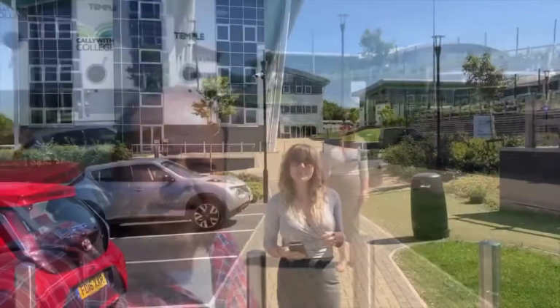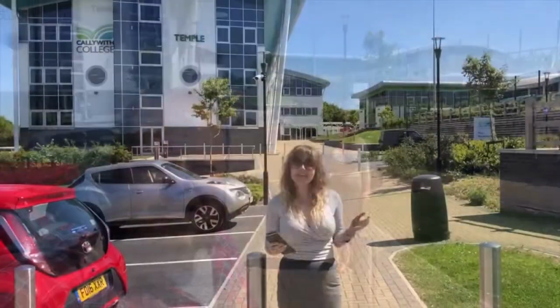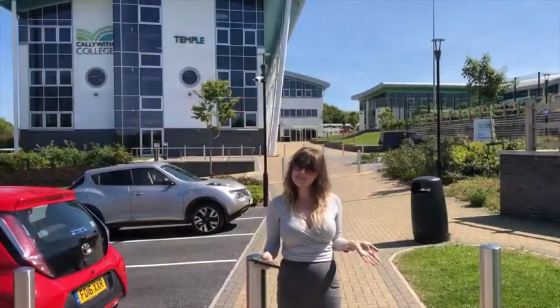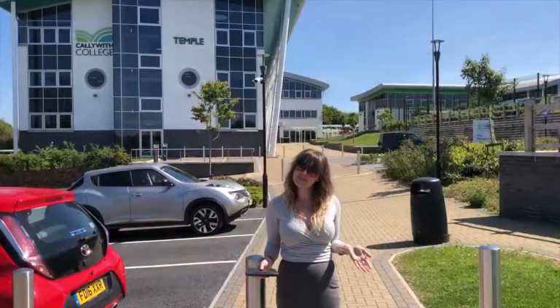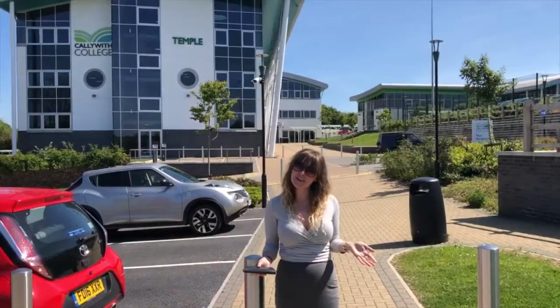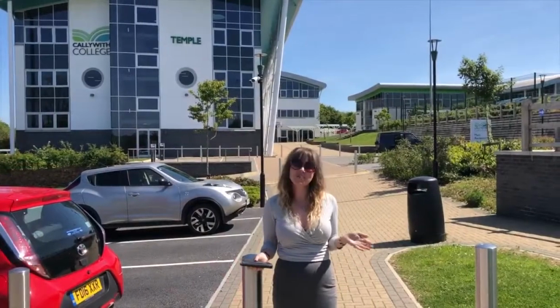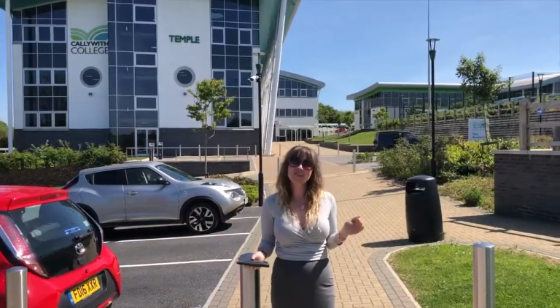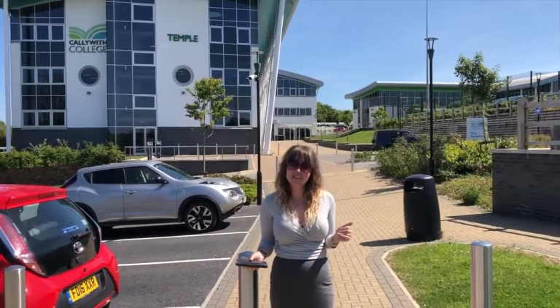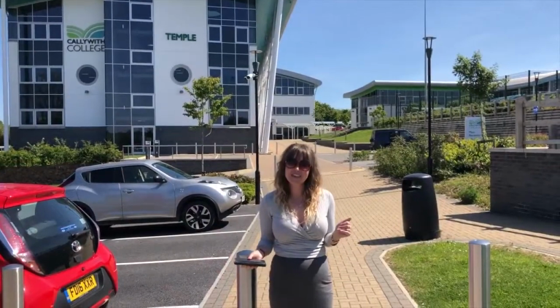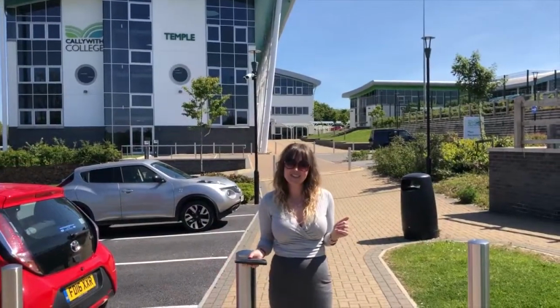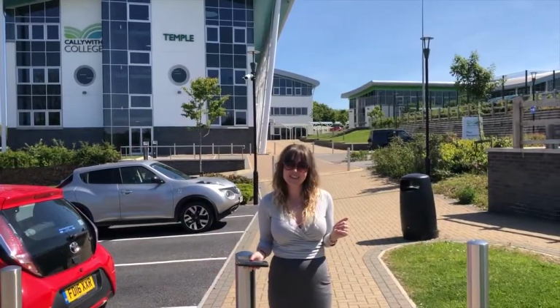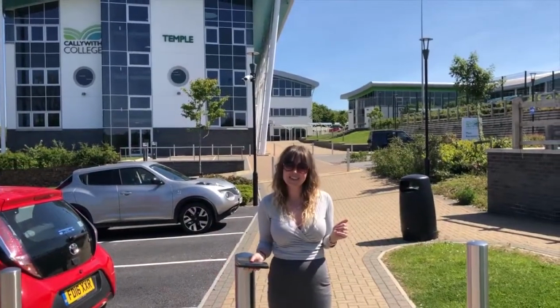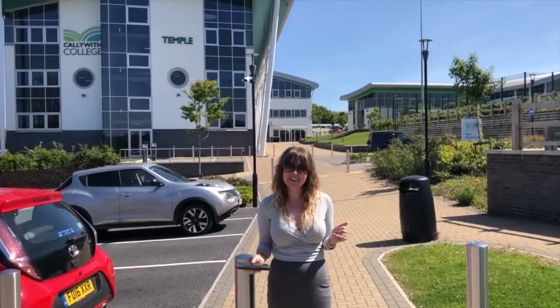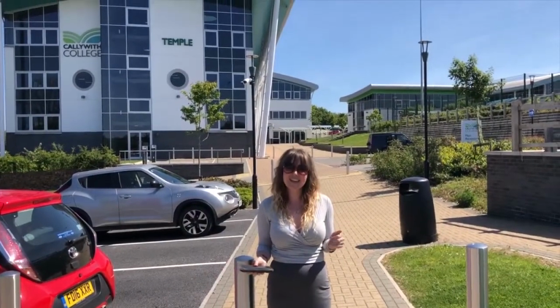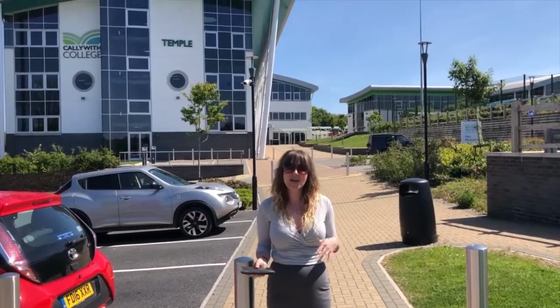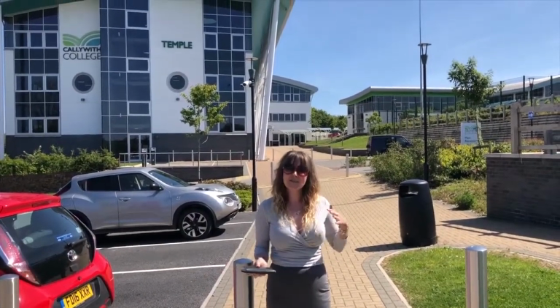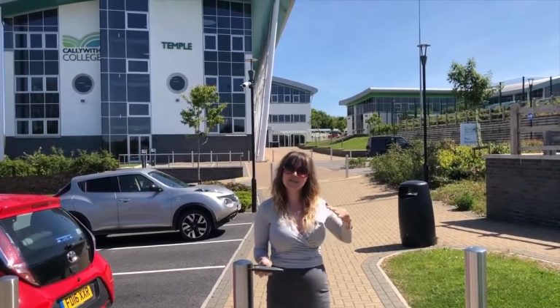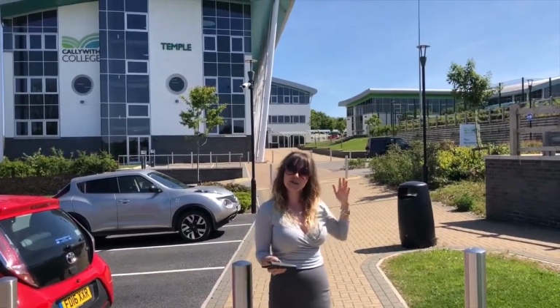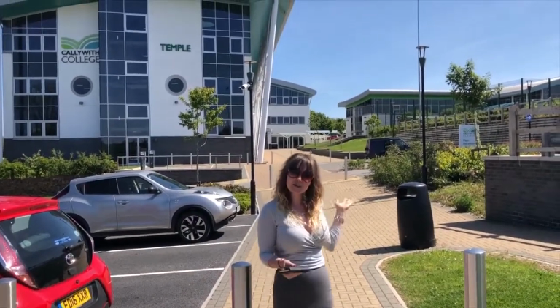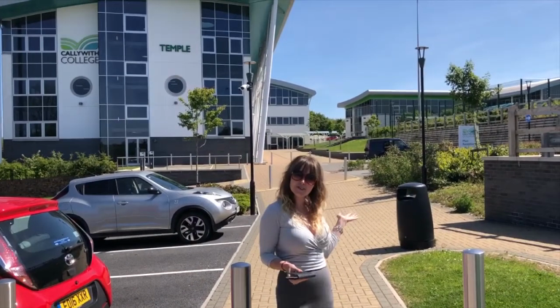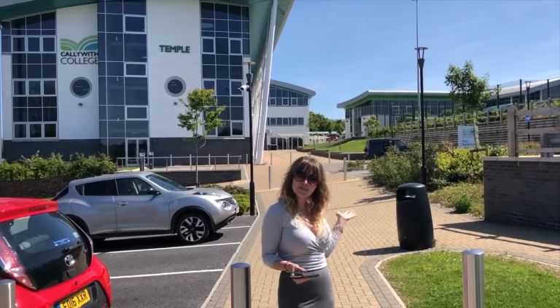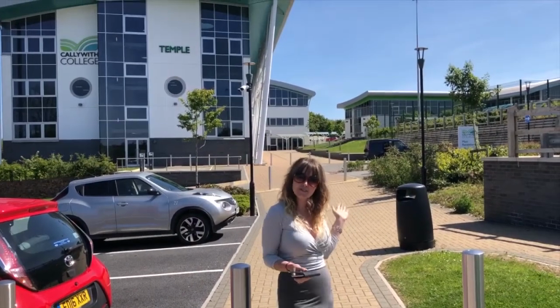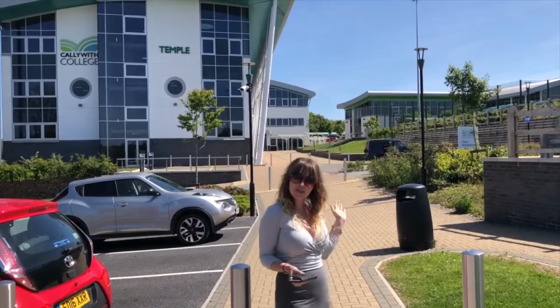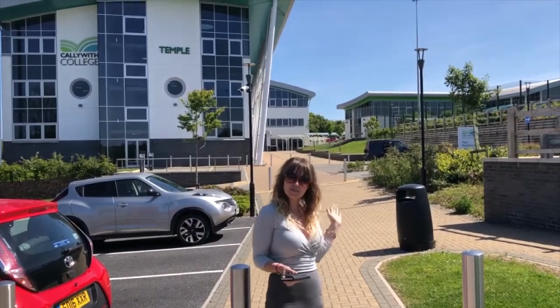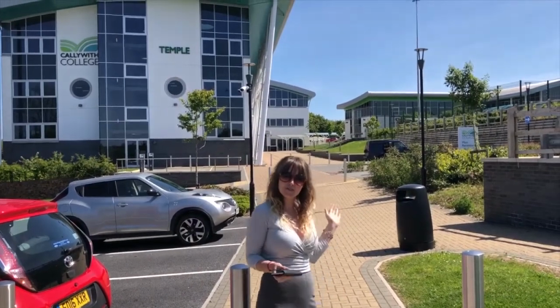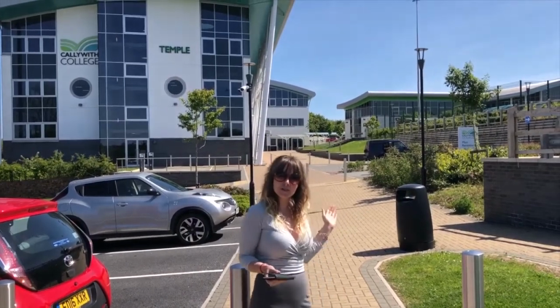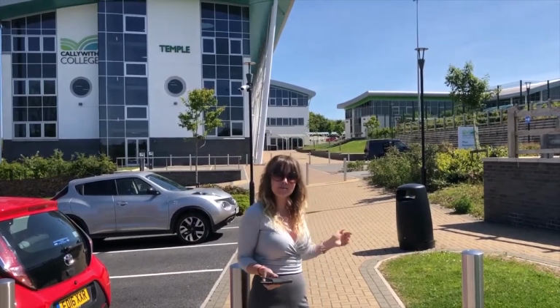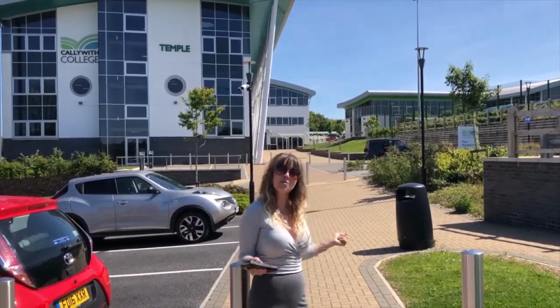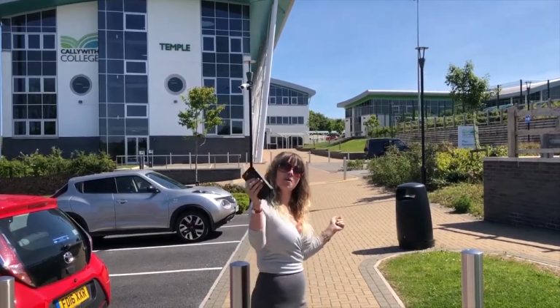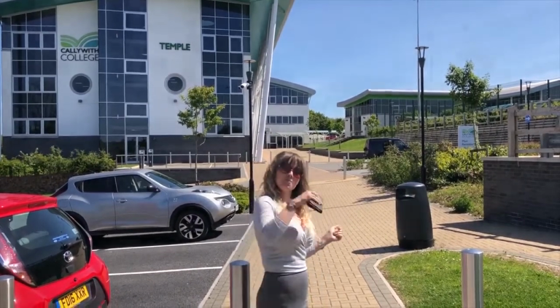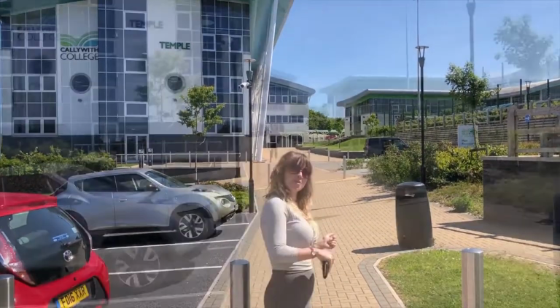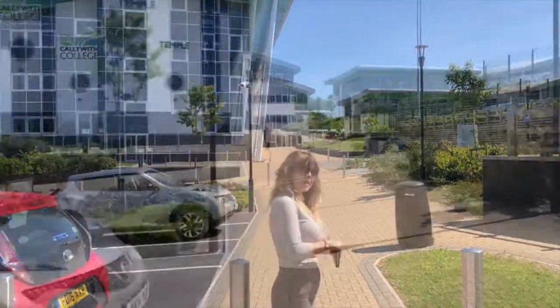Hello everyone, welcome to Caliweth College. I'm going to be showing you around on a virtual tour now, so follow me.